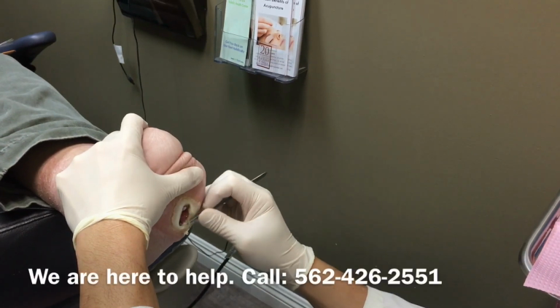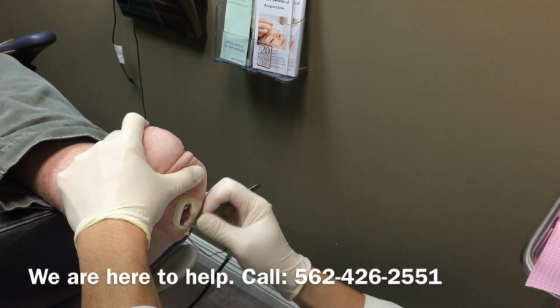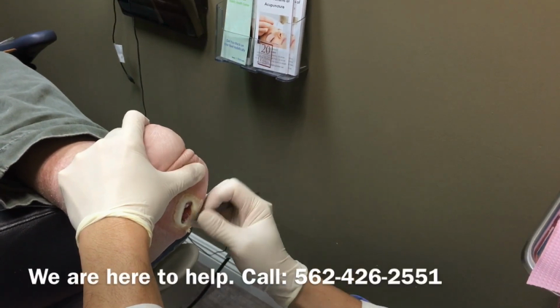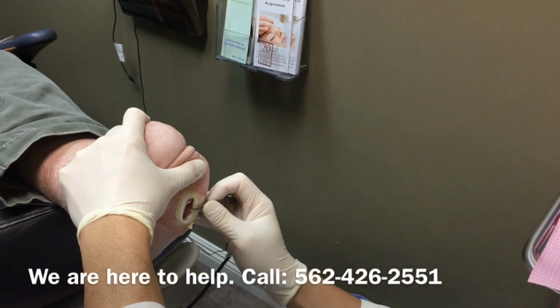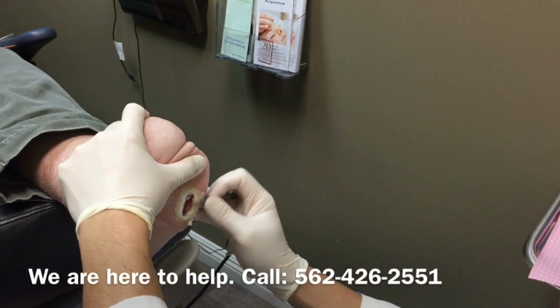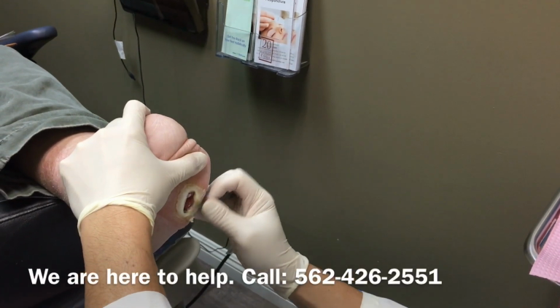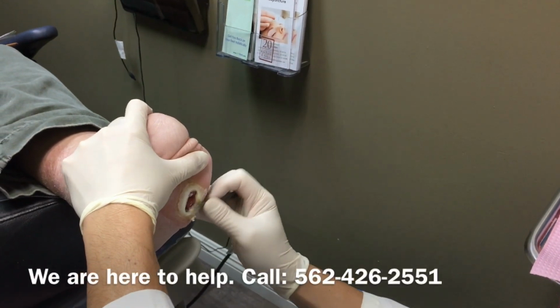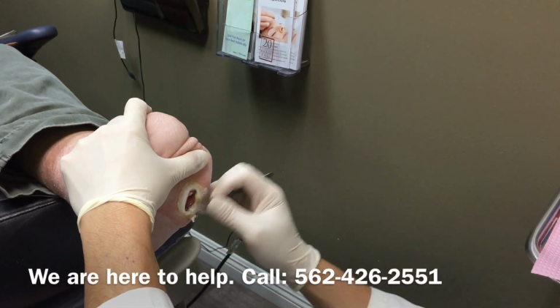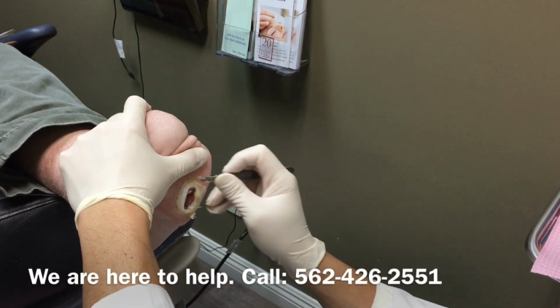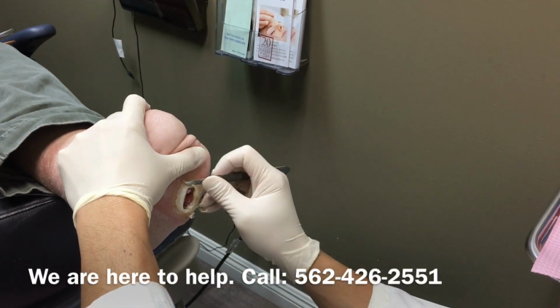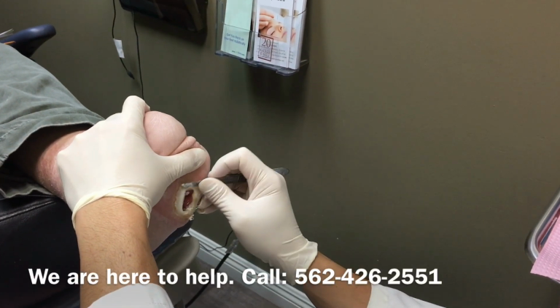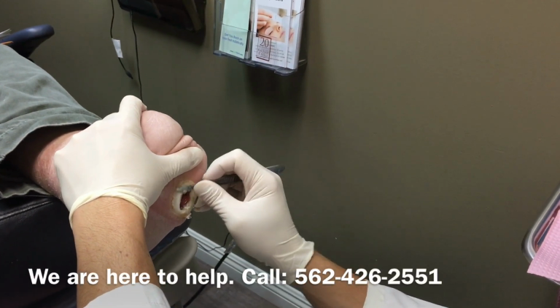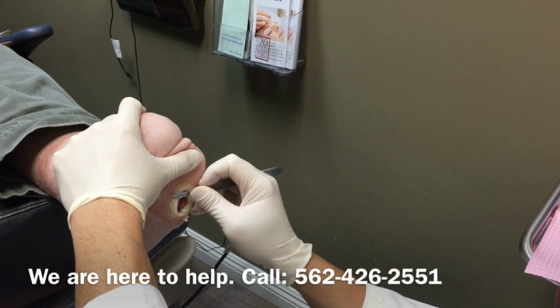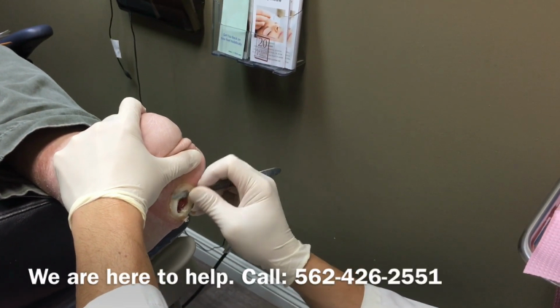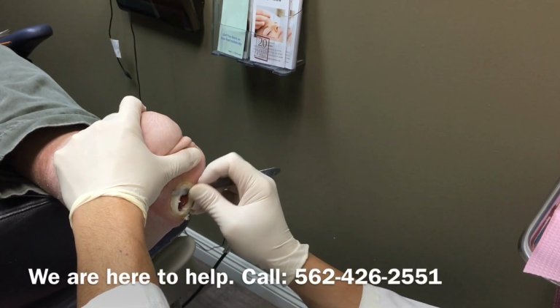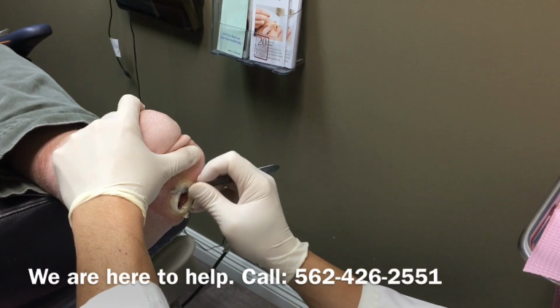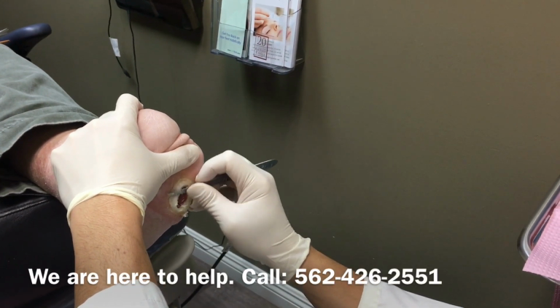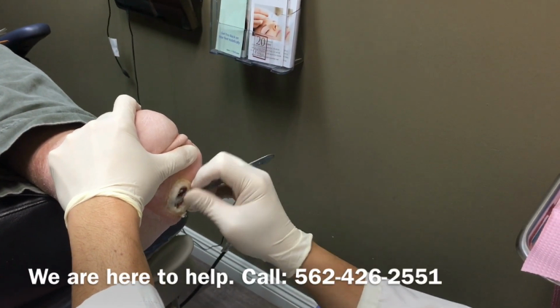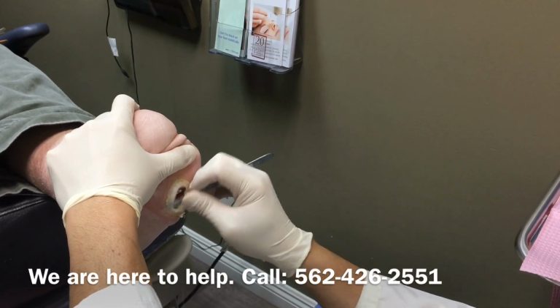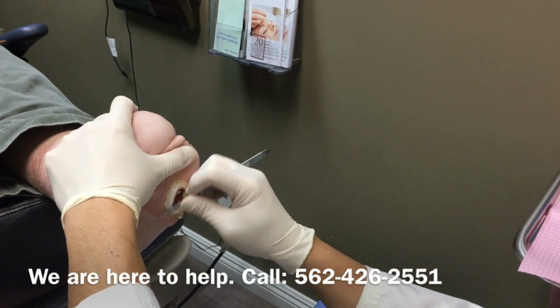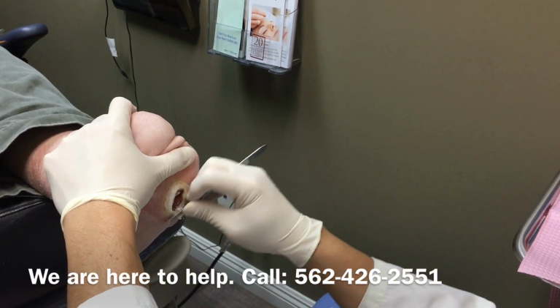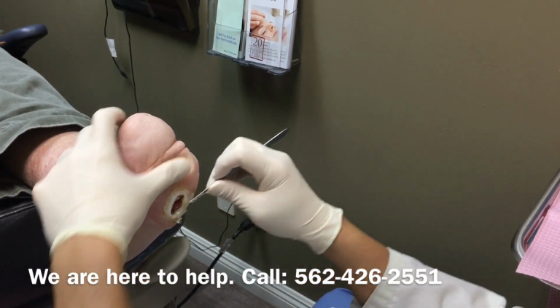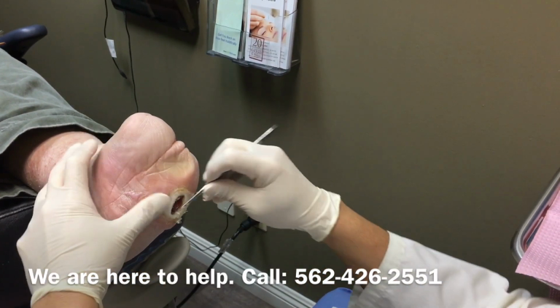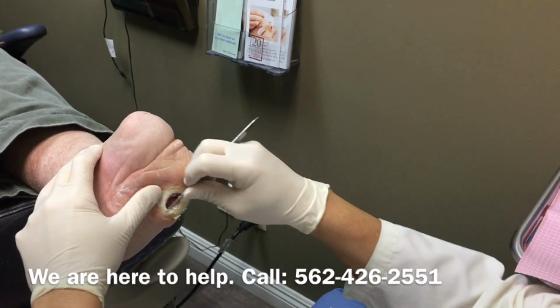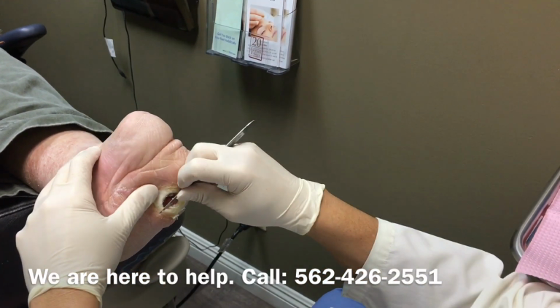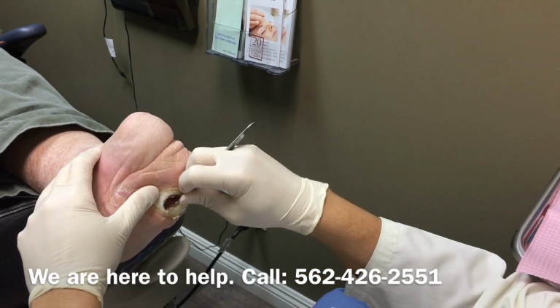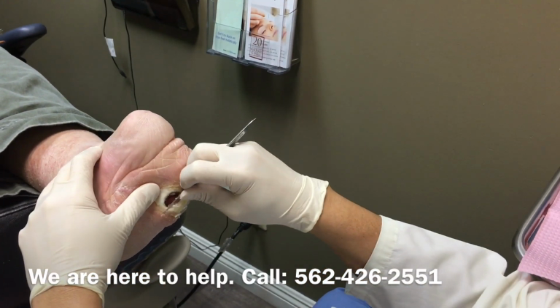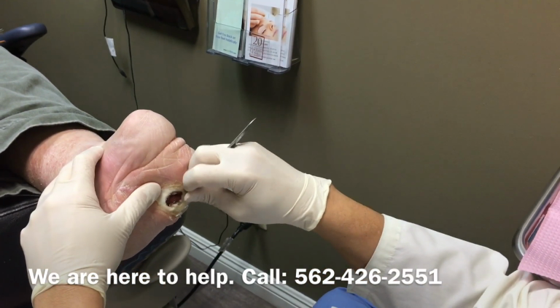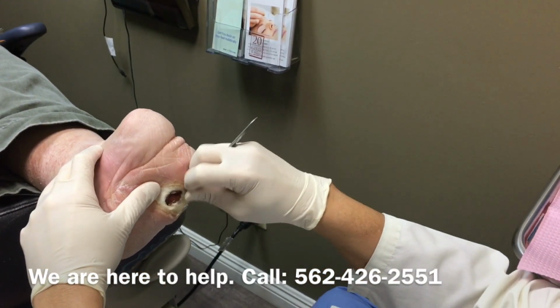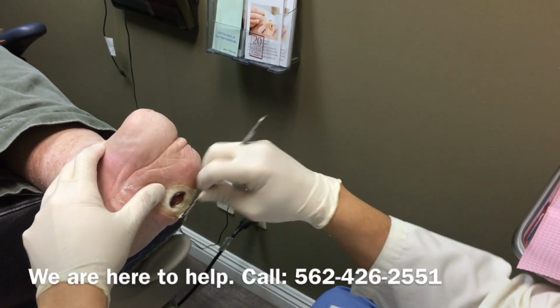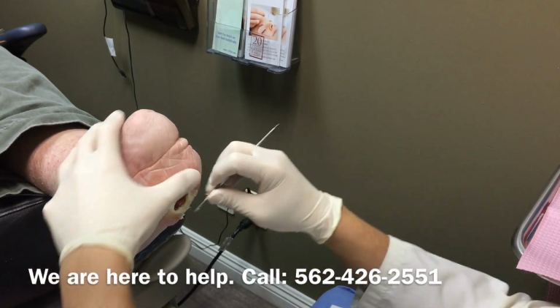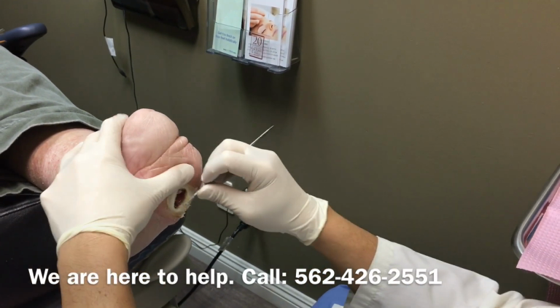Get treatment ASAP because you don't want it to get deeper or develop any infection.